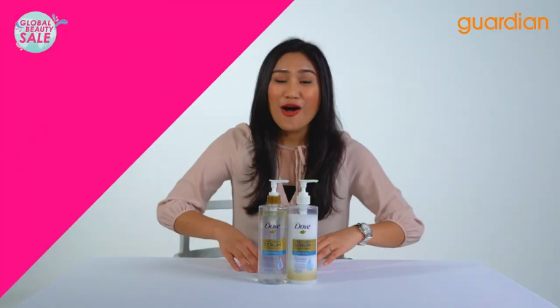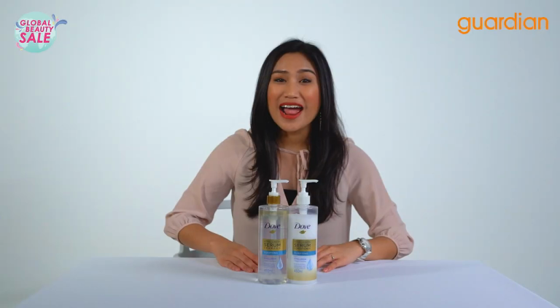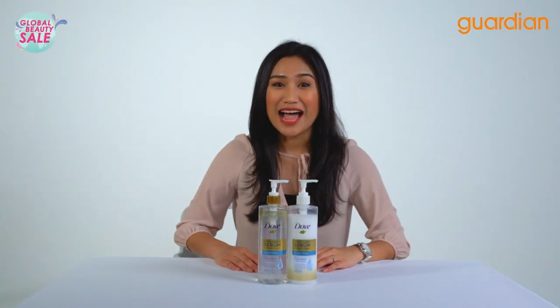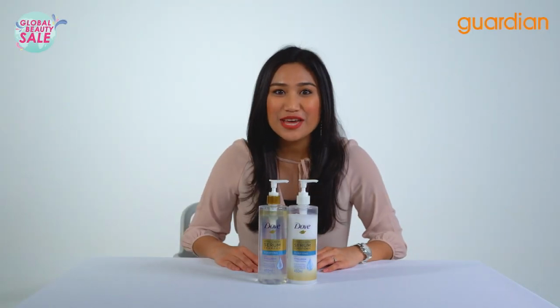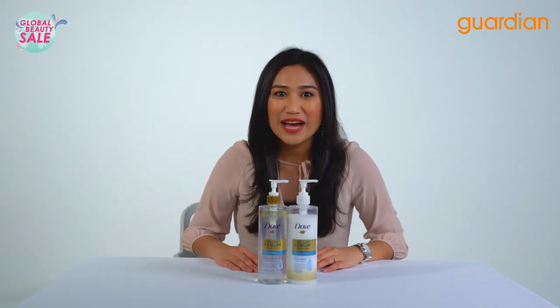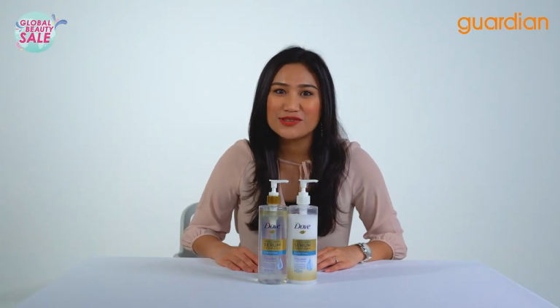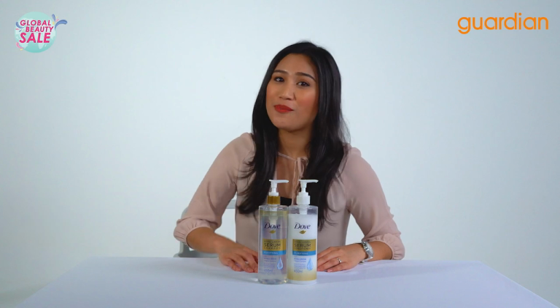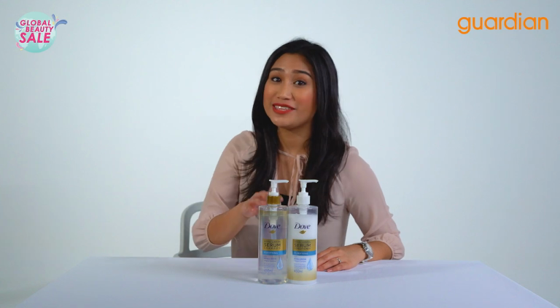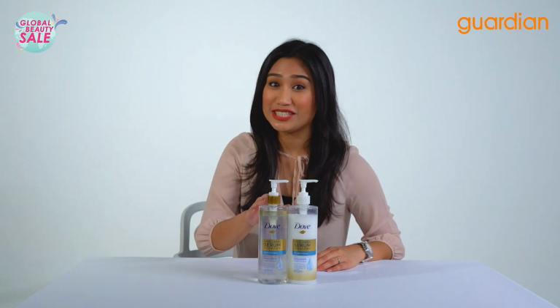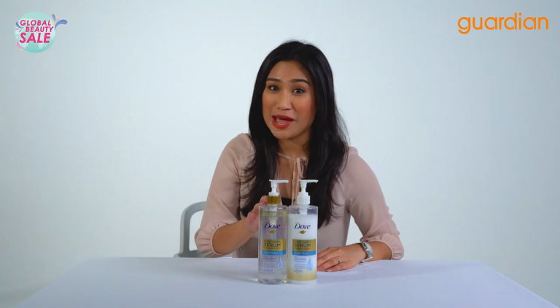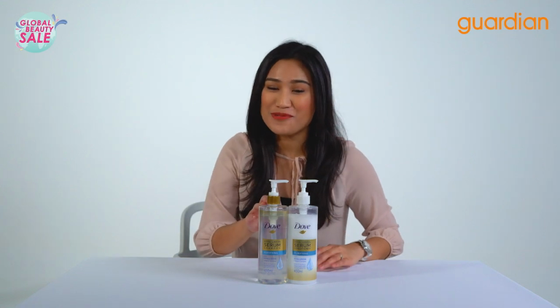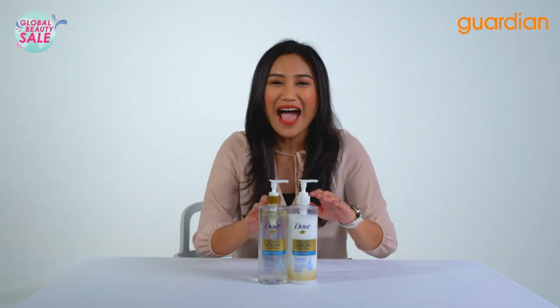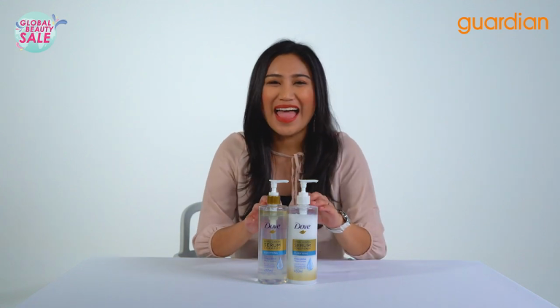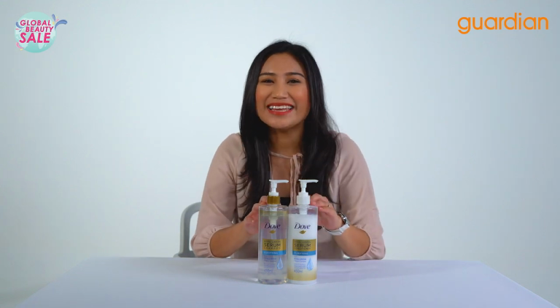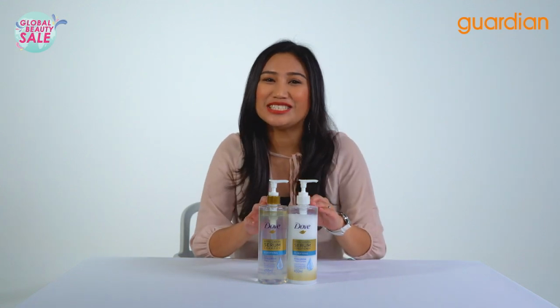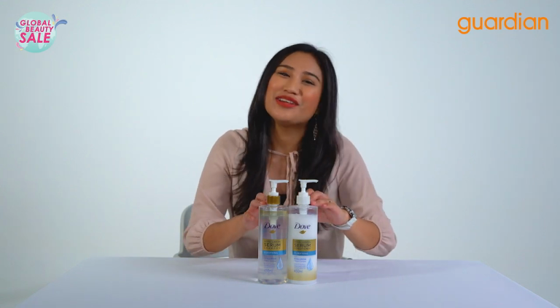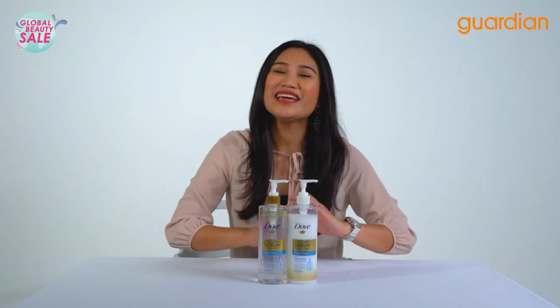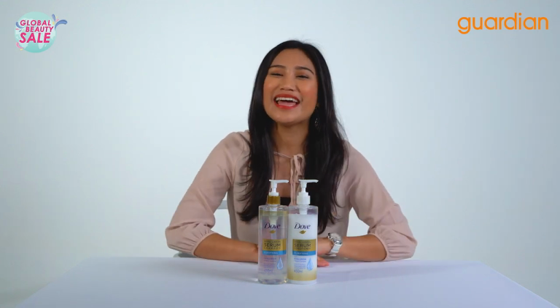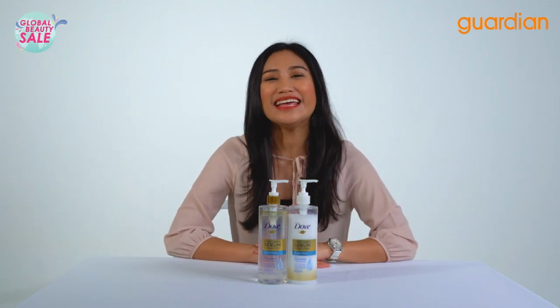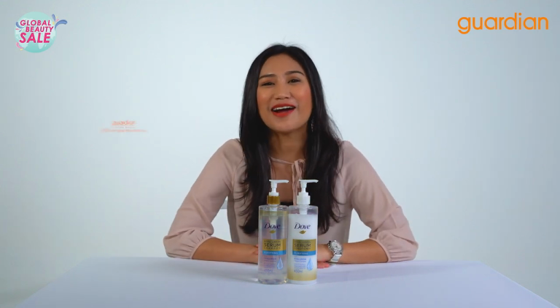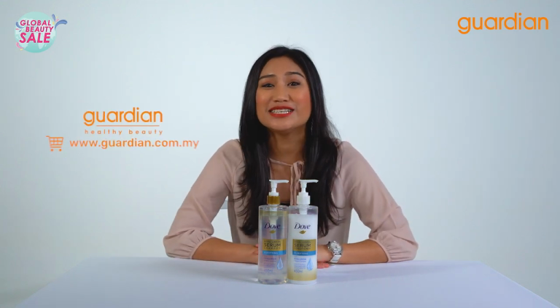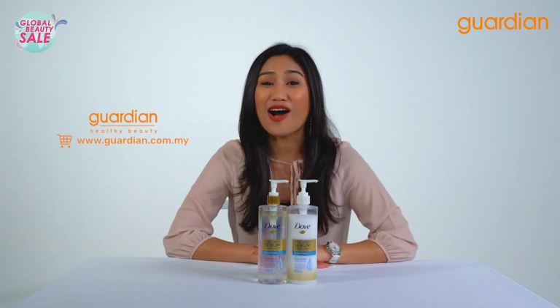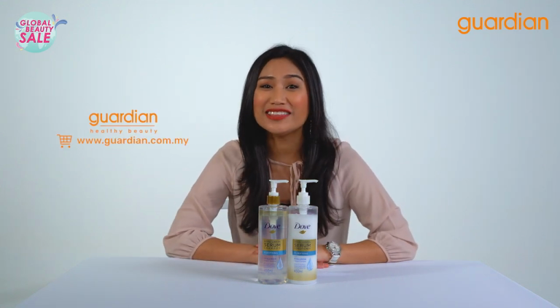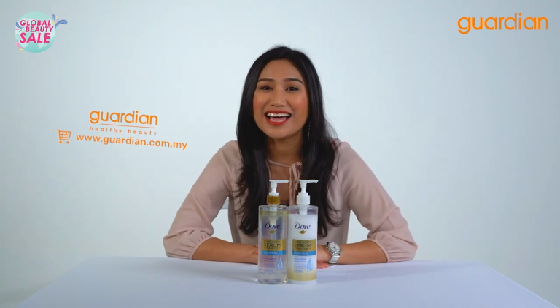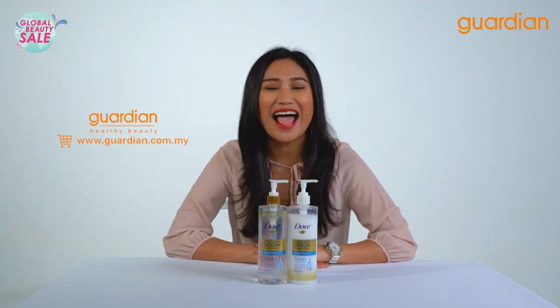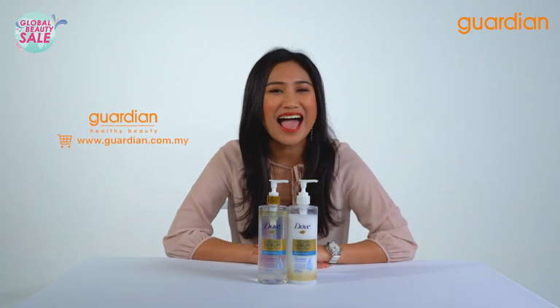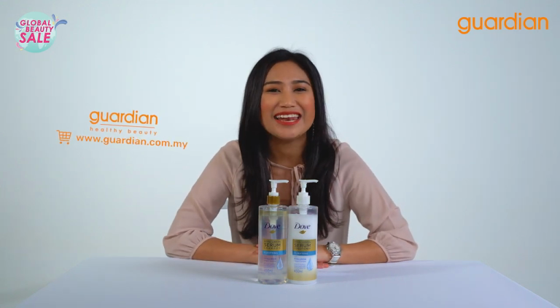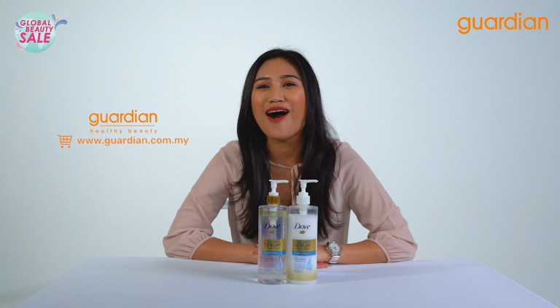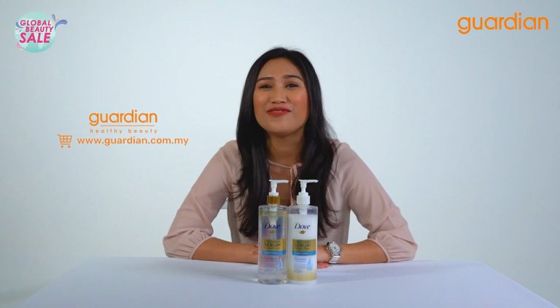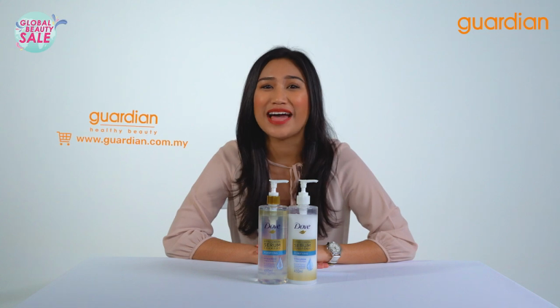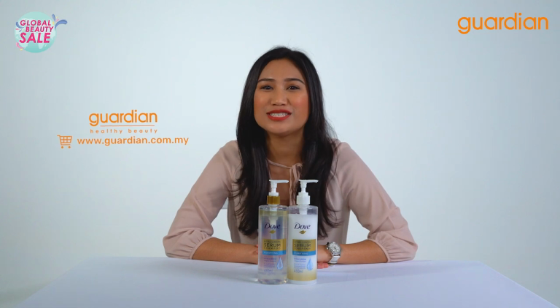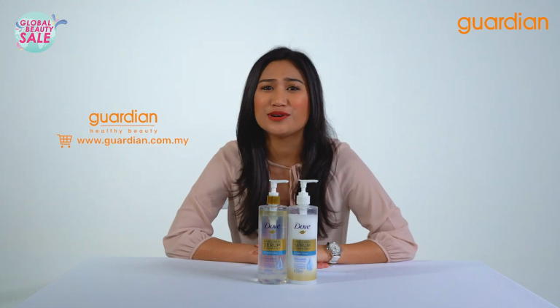Now that you guys know about their shampoo and conditioner, you can get it in Guardian's online and offline stores.